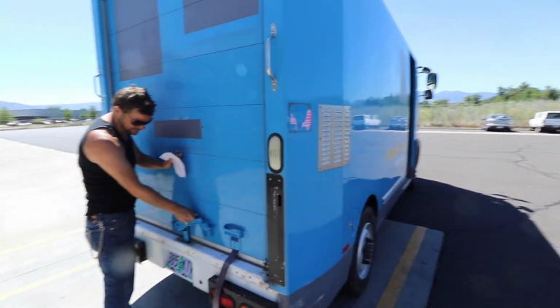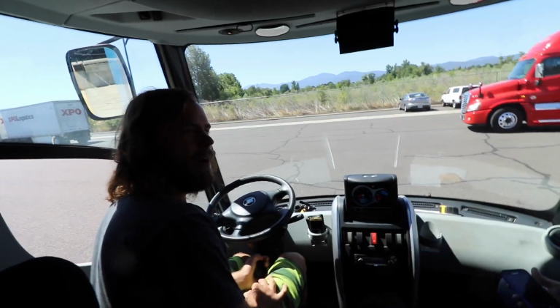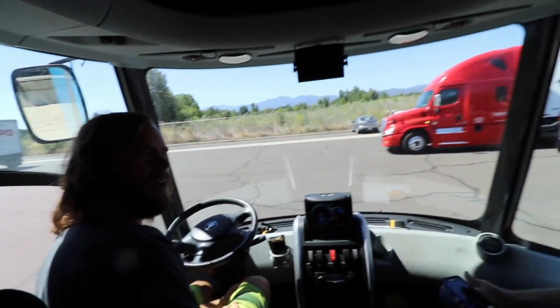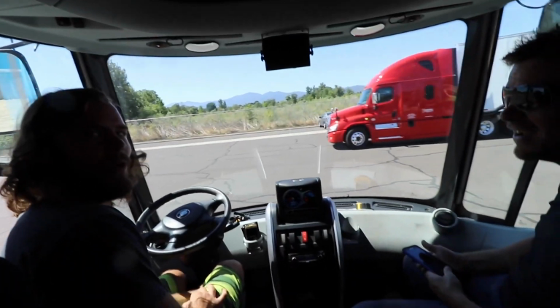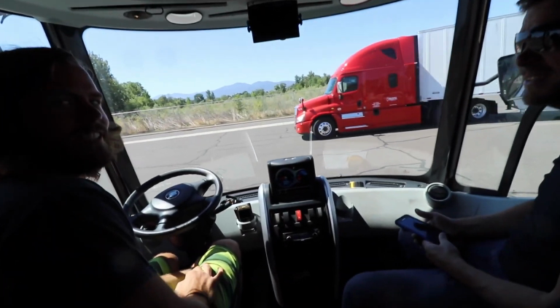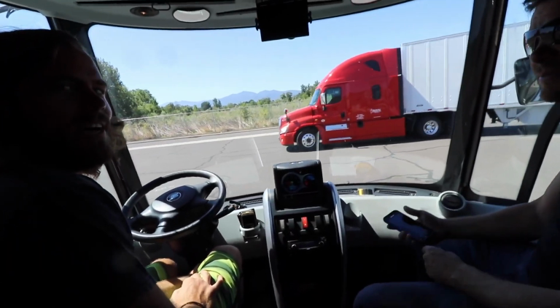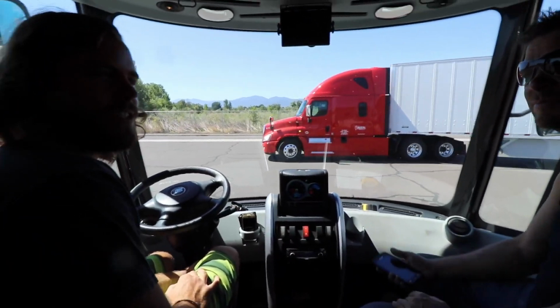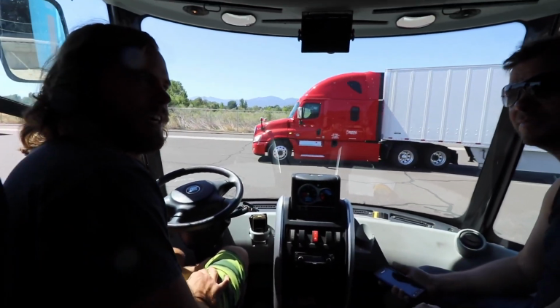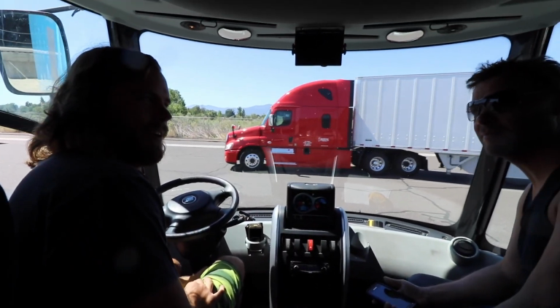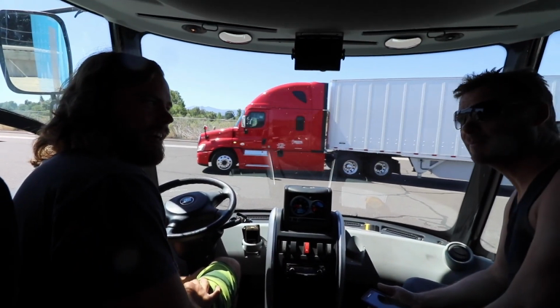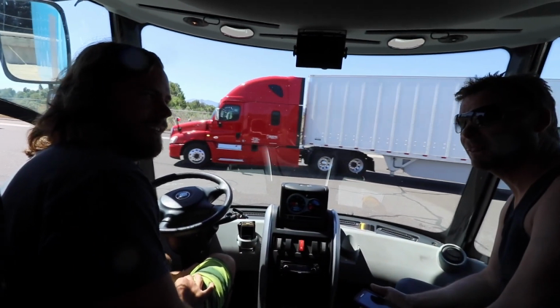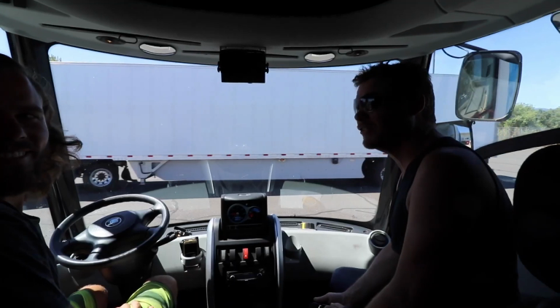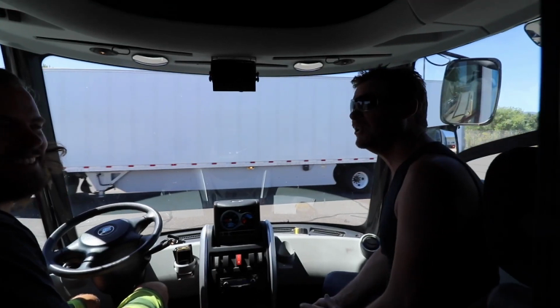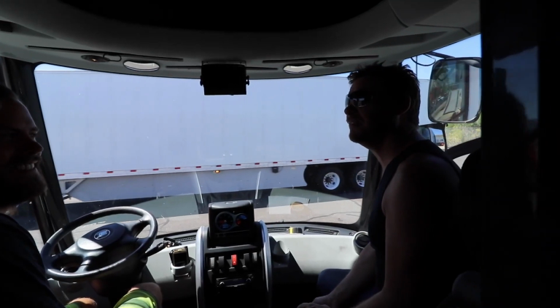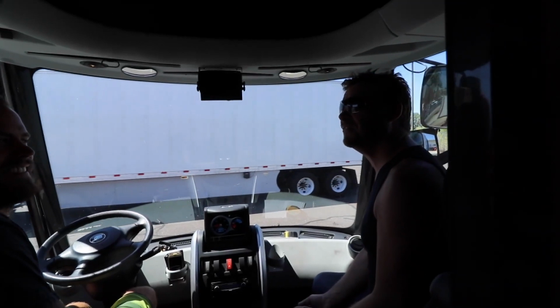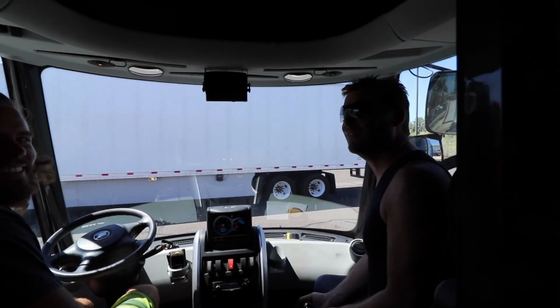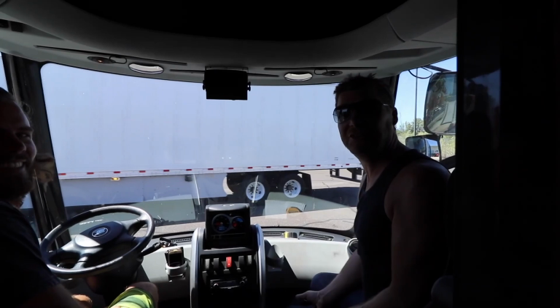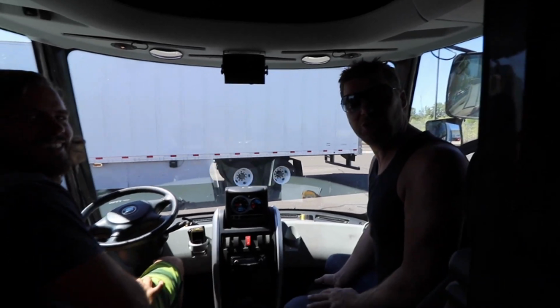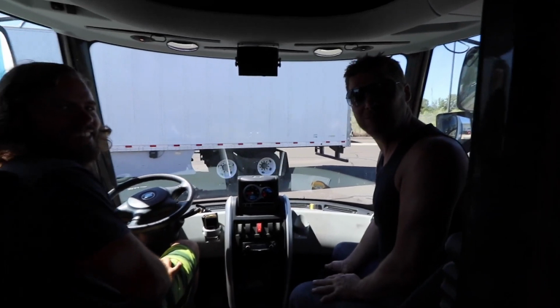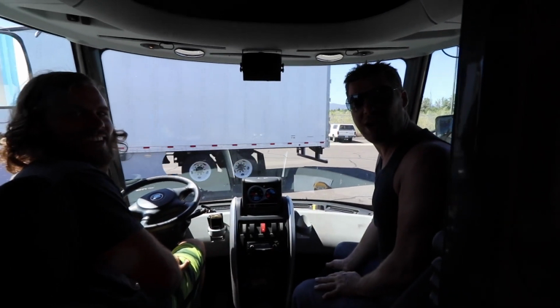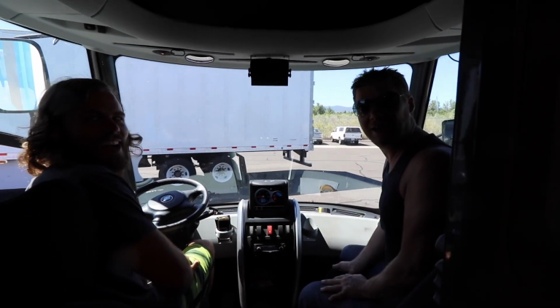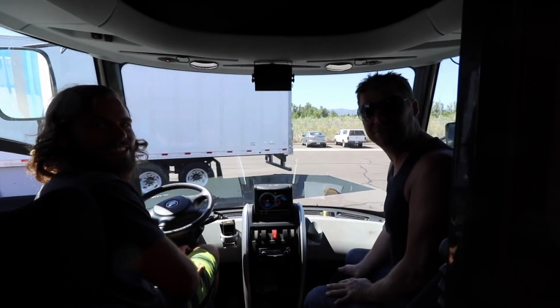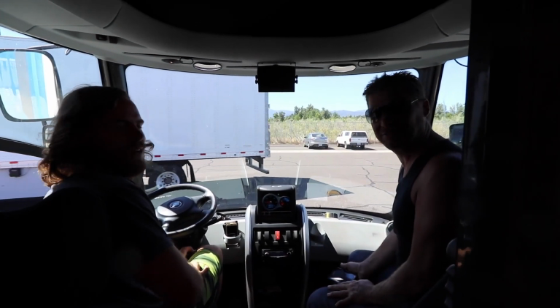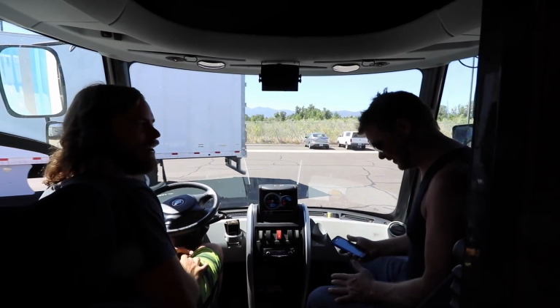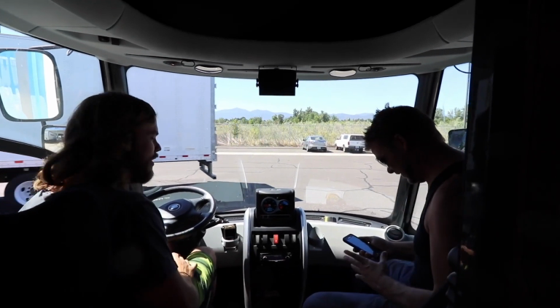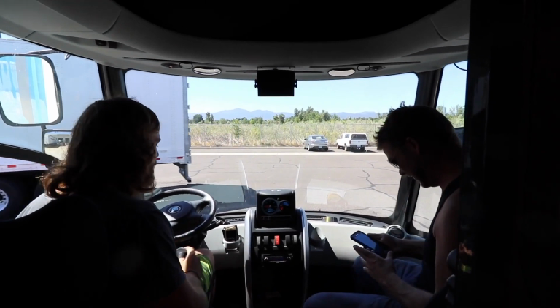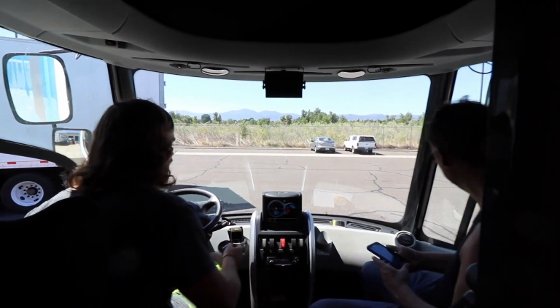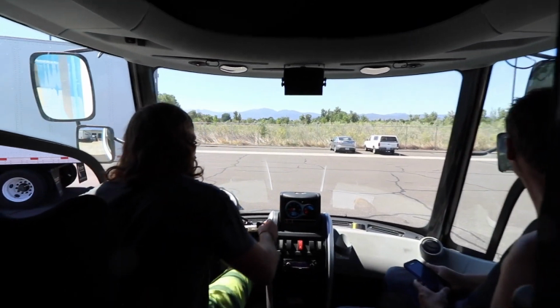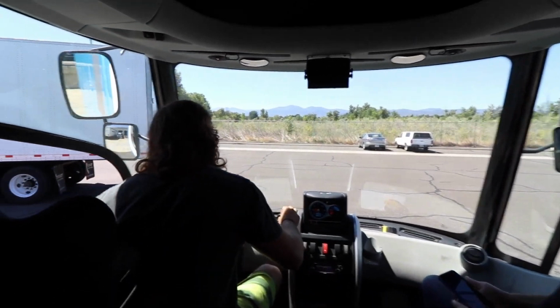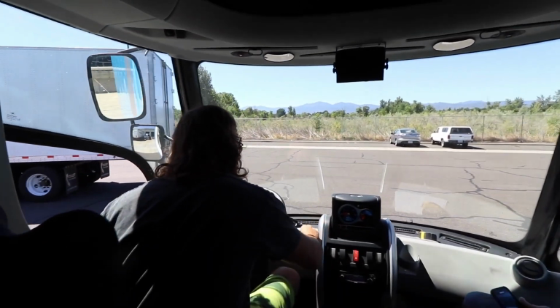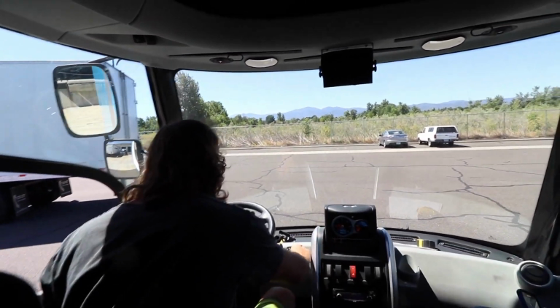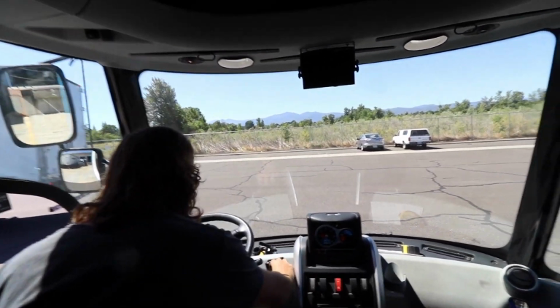Brett, what street are we on right now? This is 375 Ice Cream Drive. Ice cream is gonna save the day.